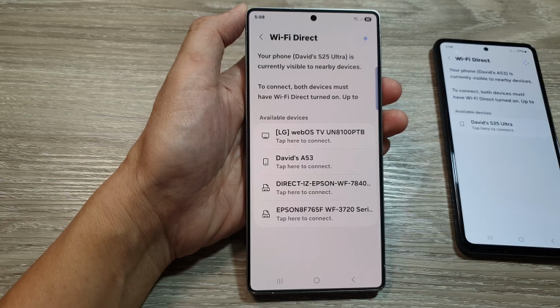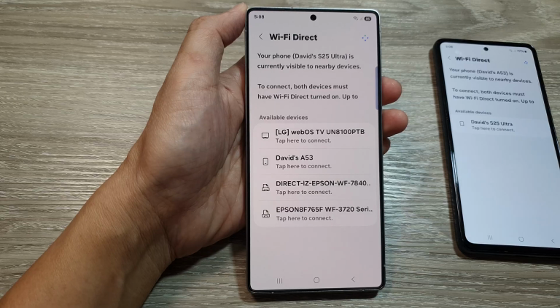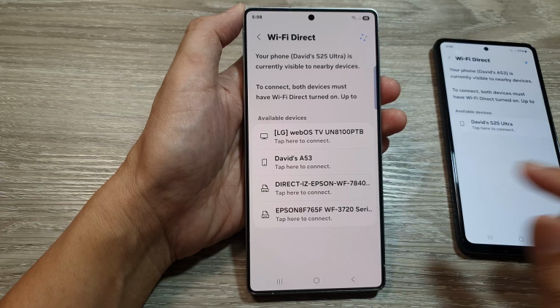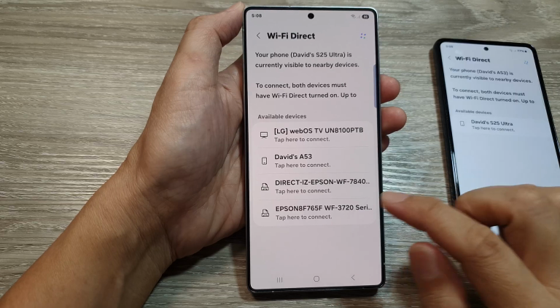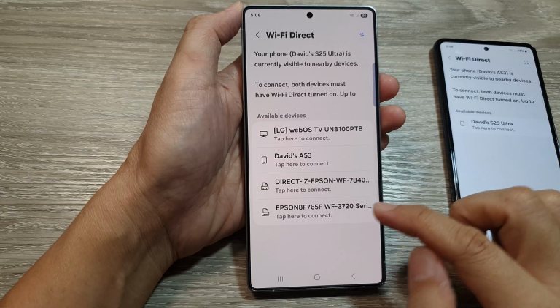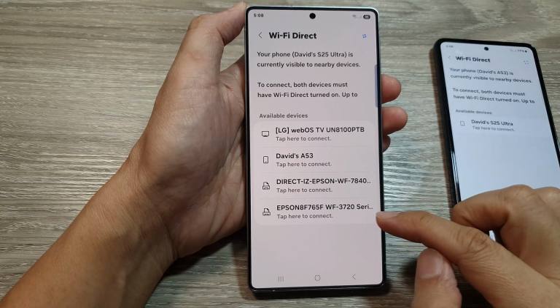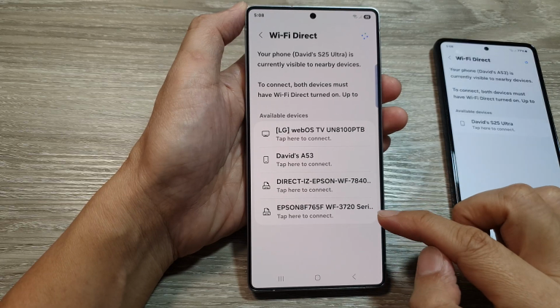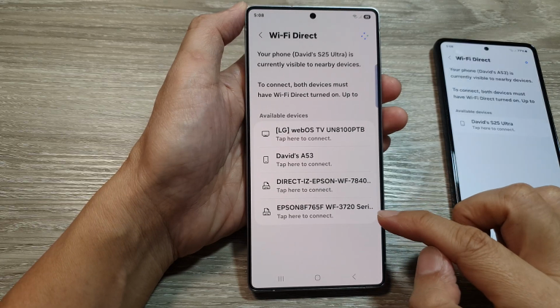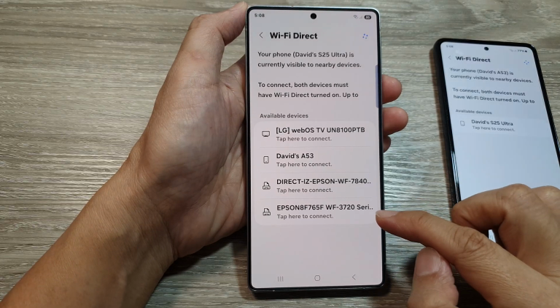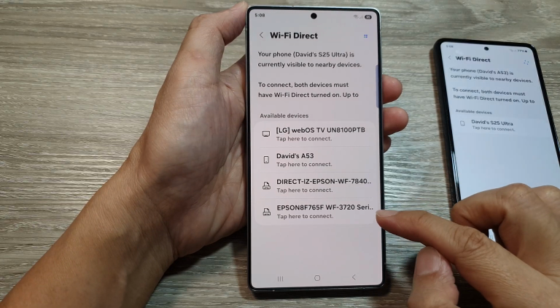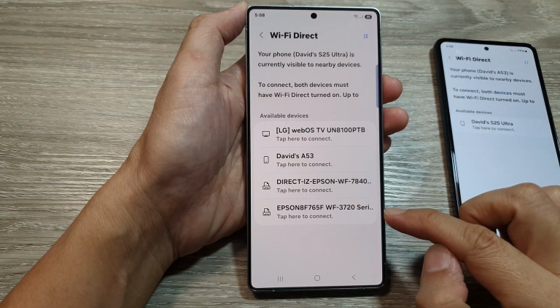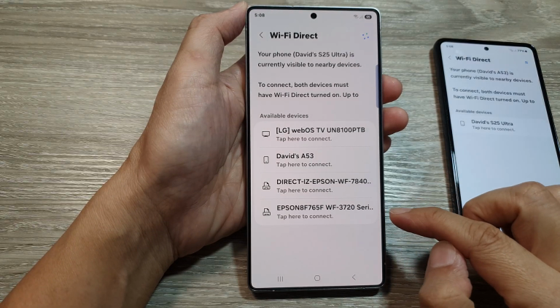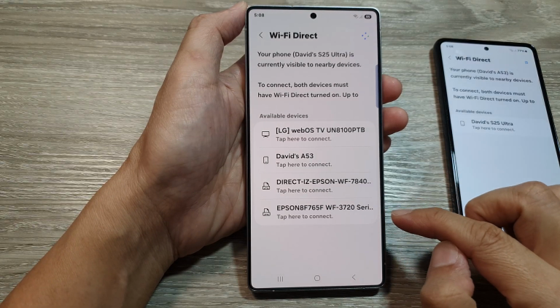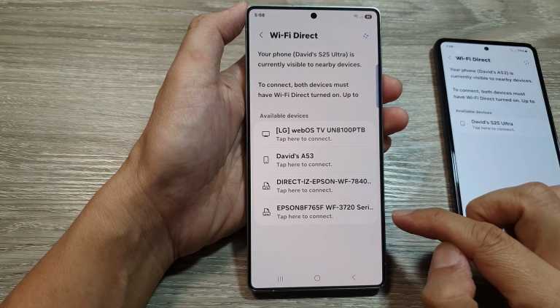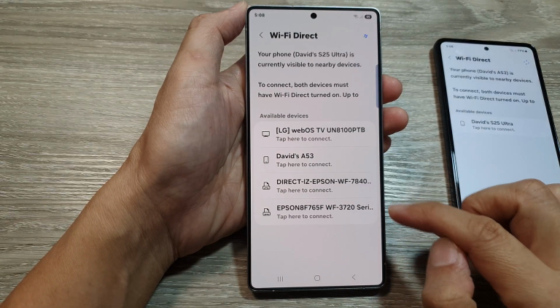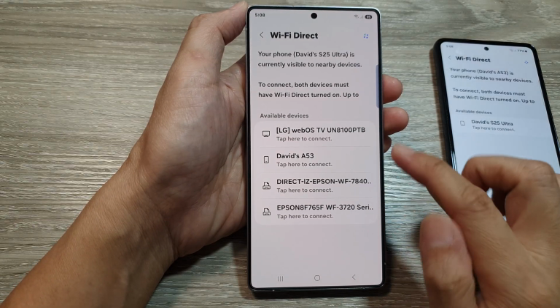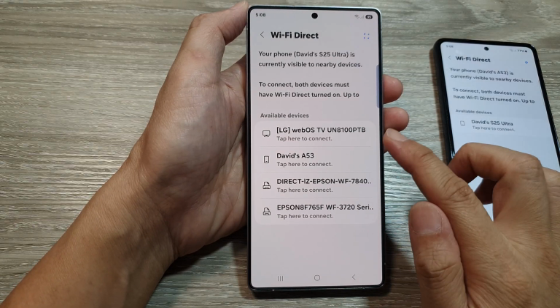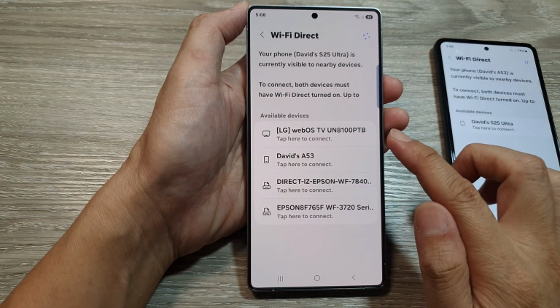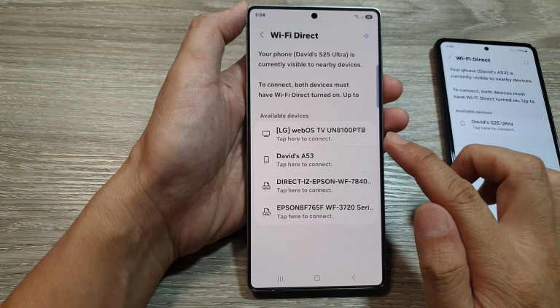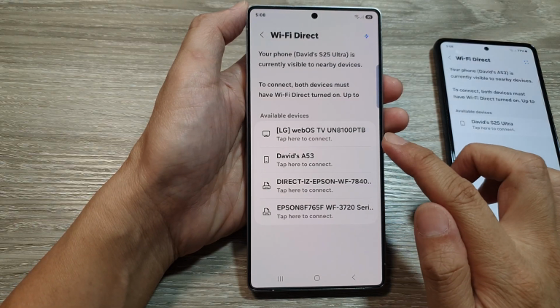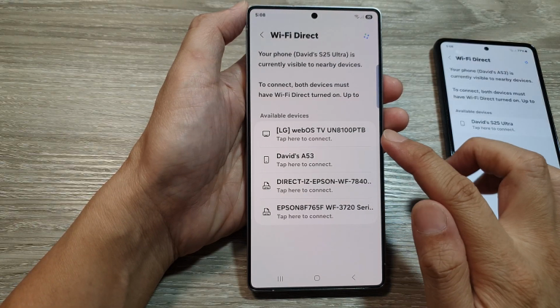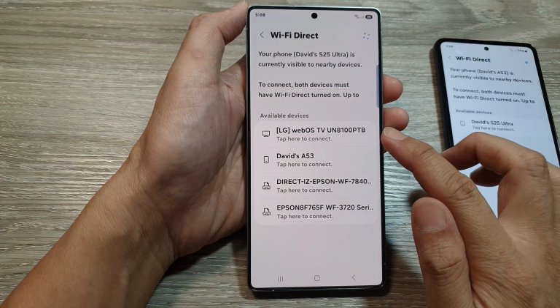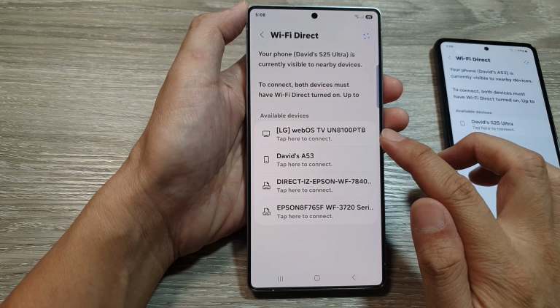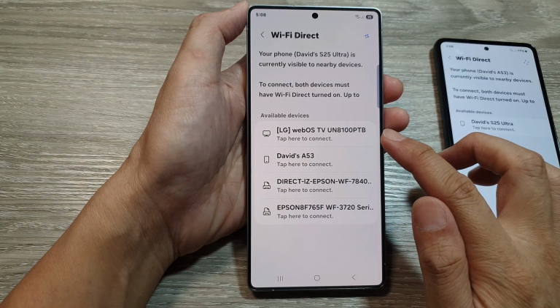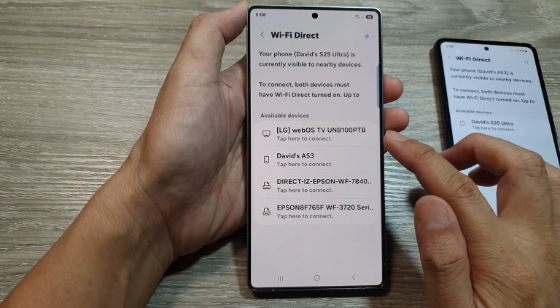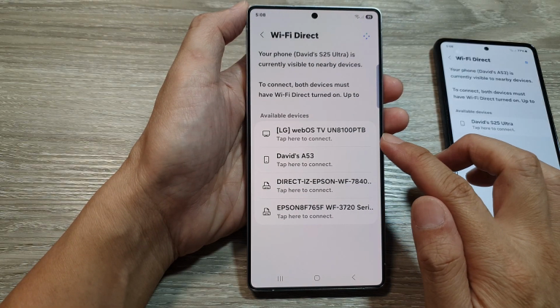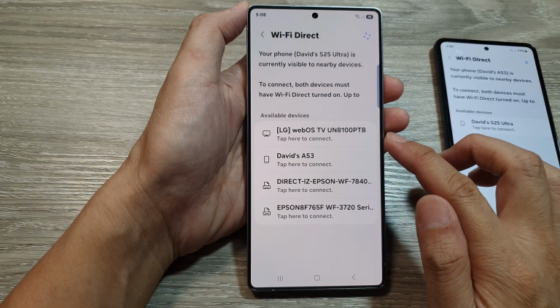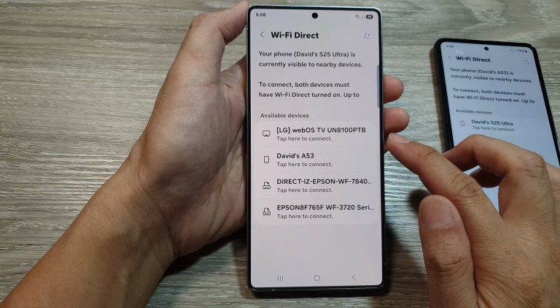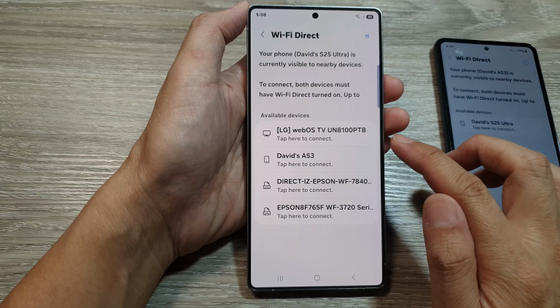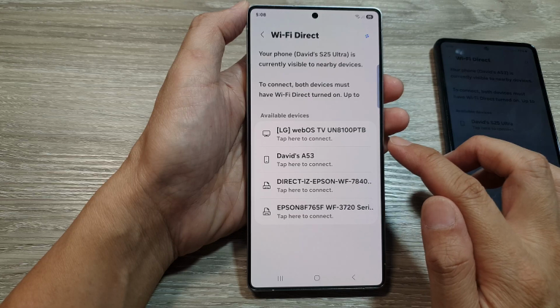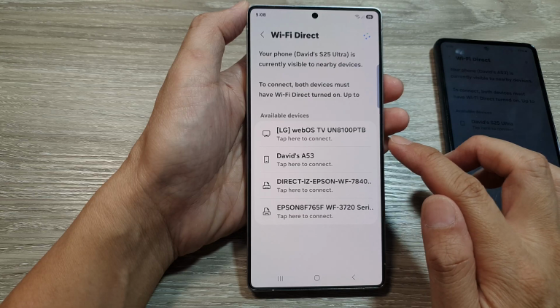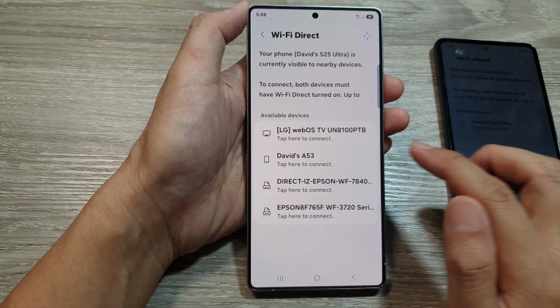Here we've got the Epson printer that I can connect to, or I can connect to the LG WebOS TV.